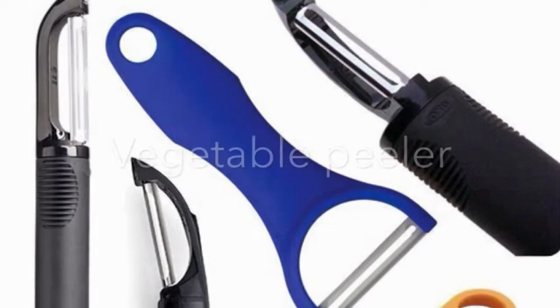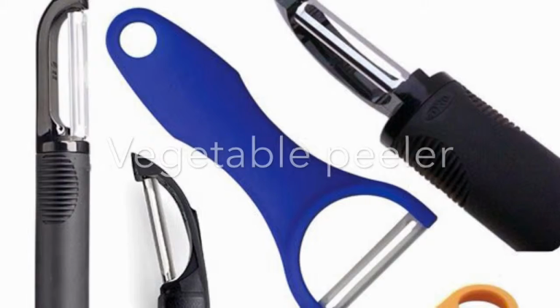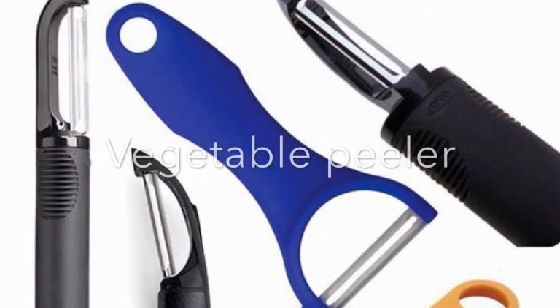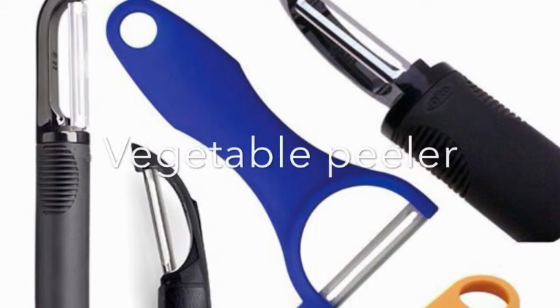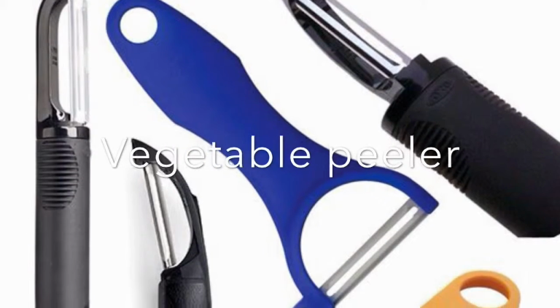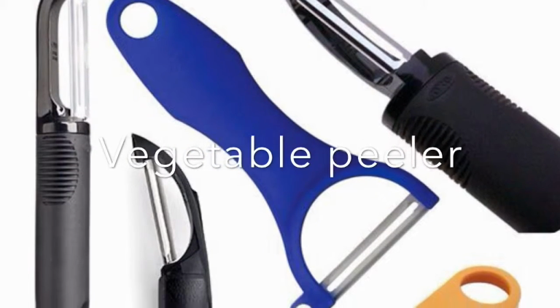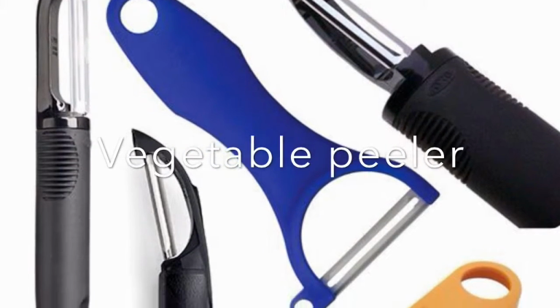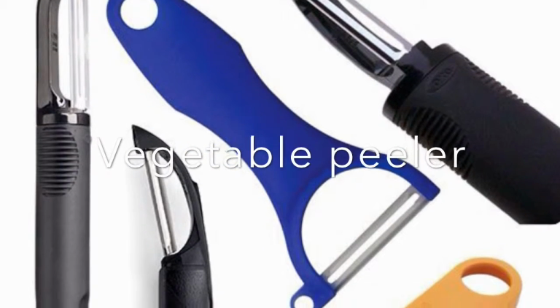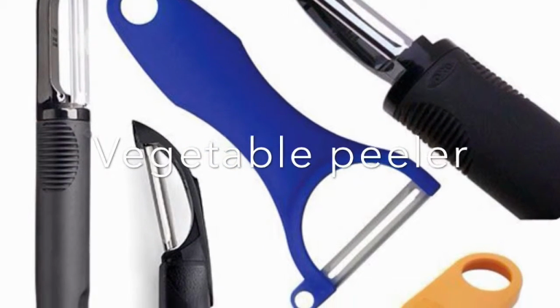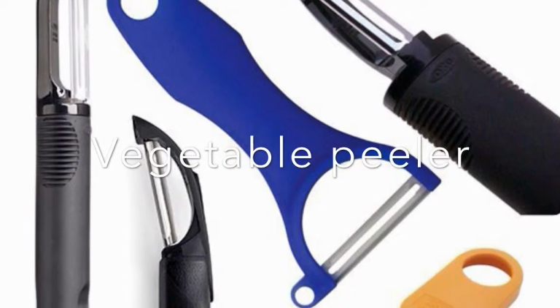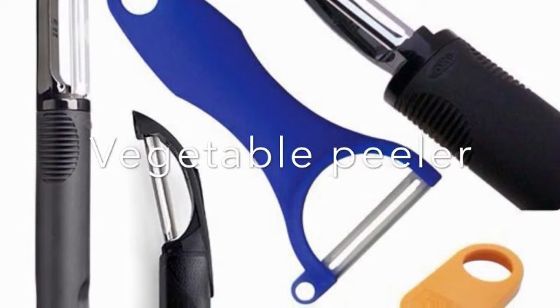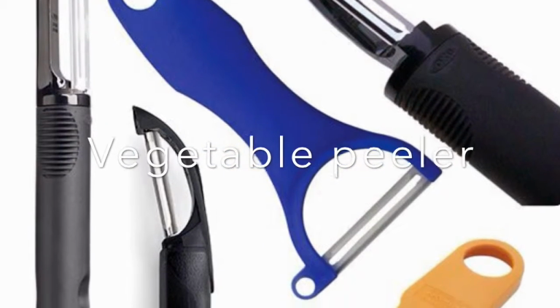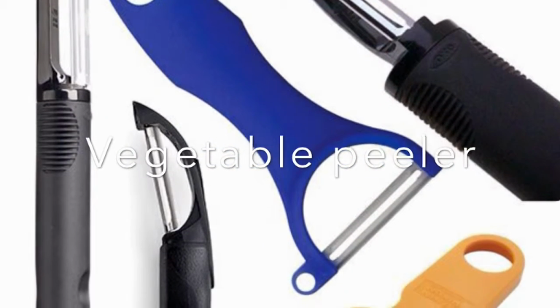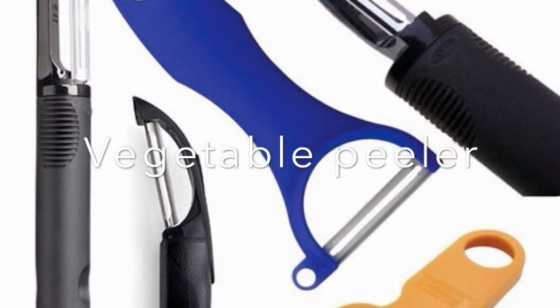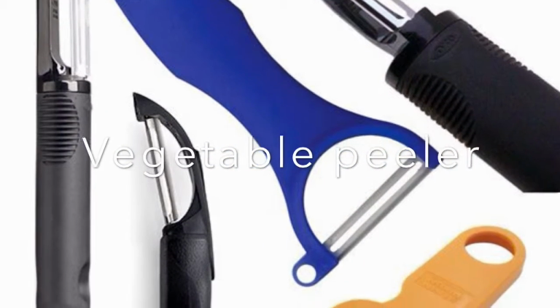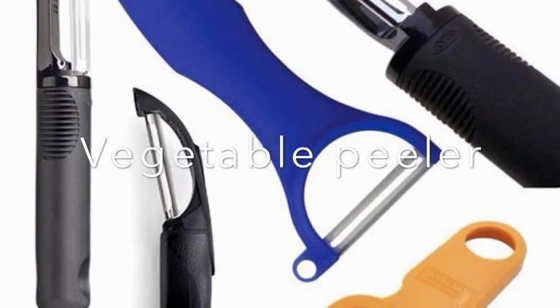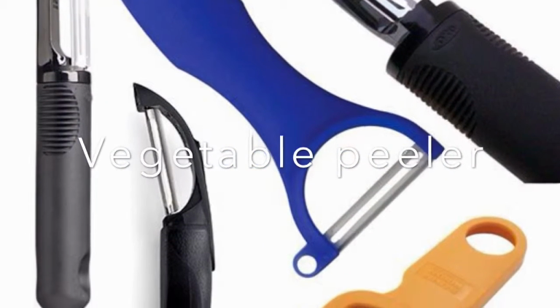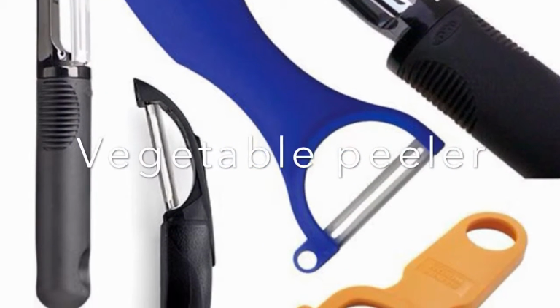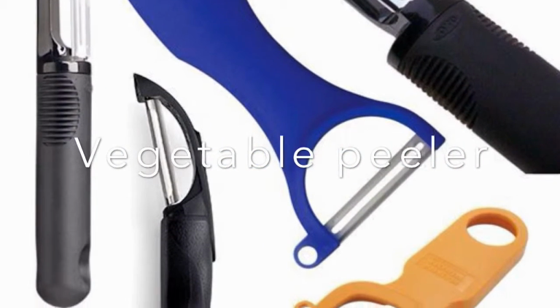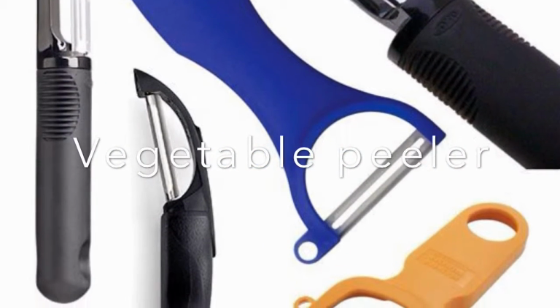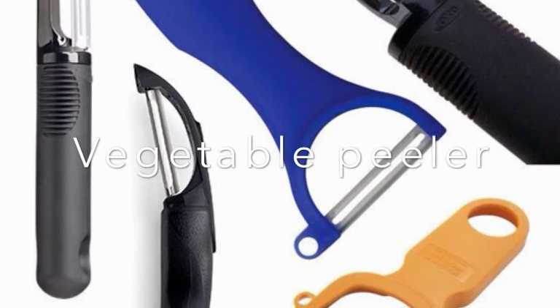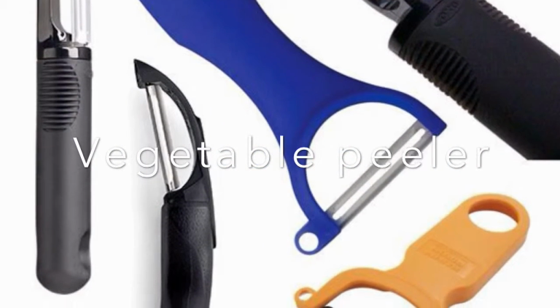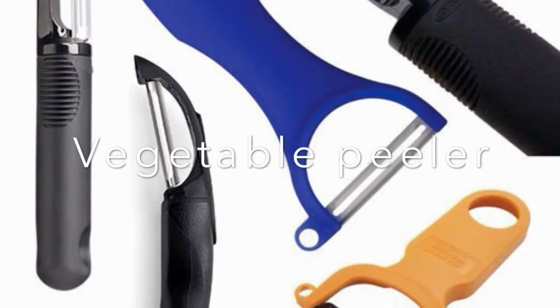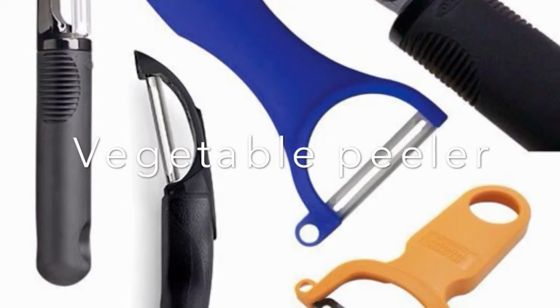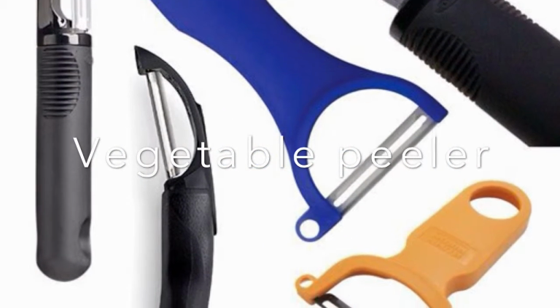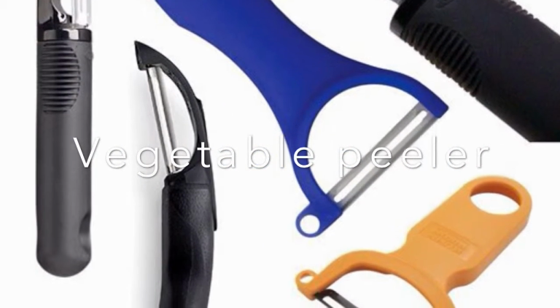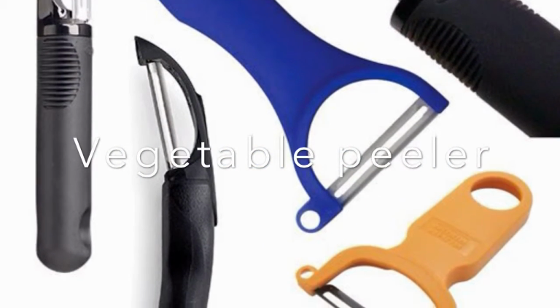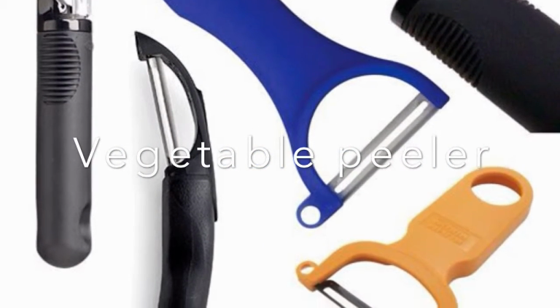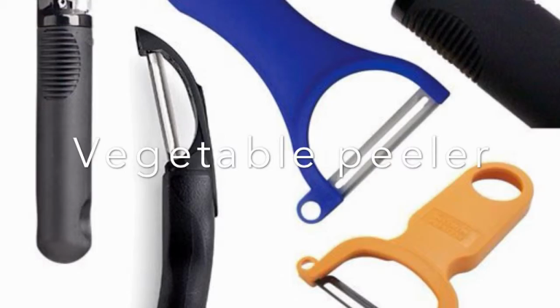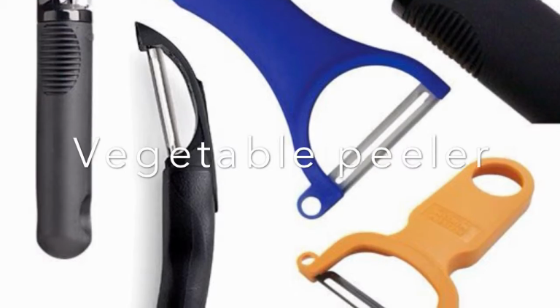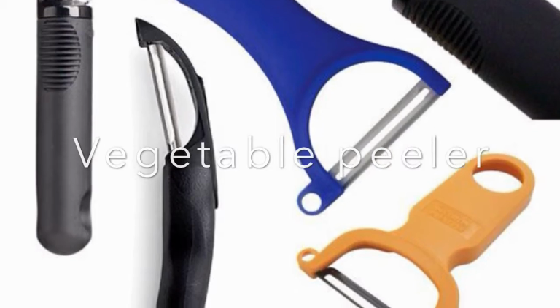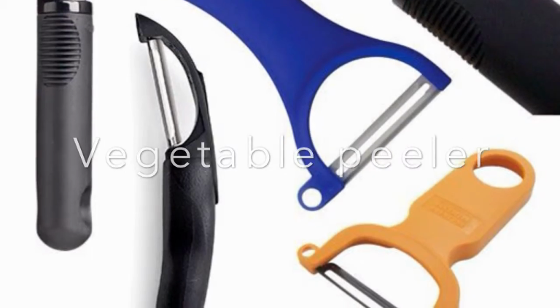This is a vegetable peeler. It is used to peel skin off of fruit and vegetables, and it has a rubber handle.